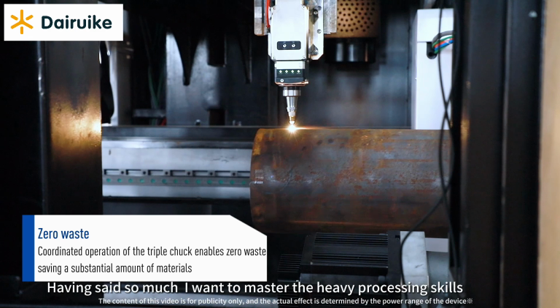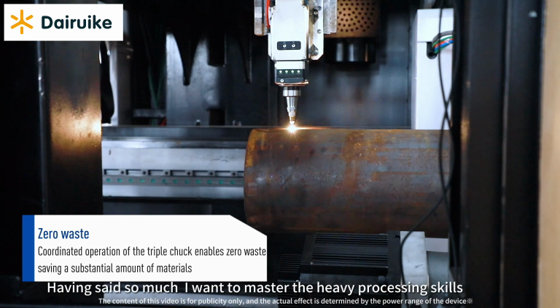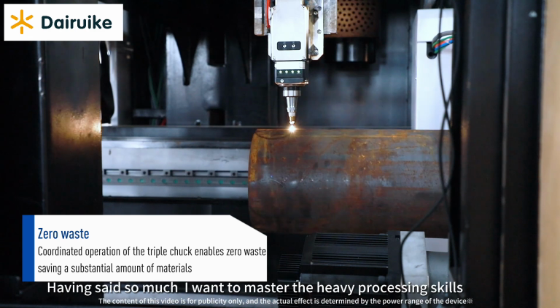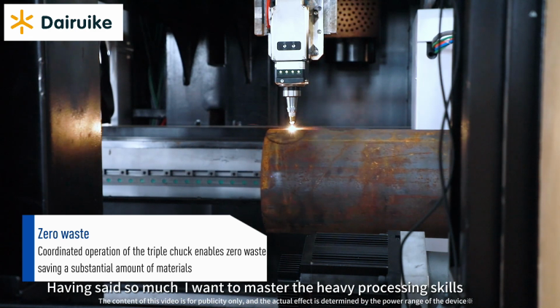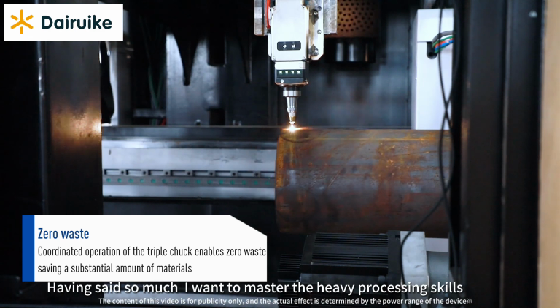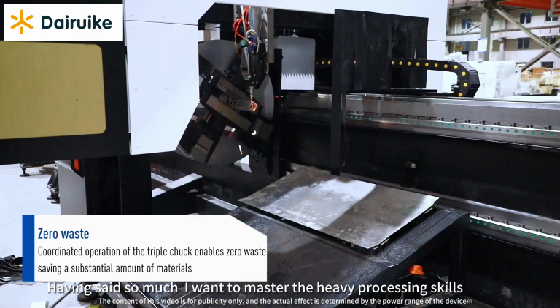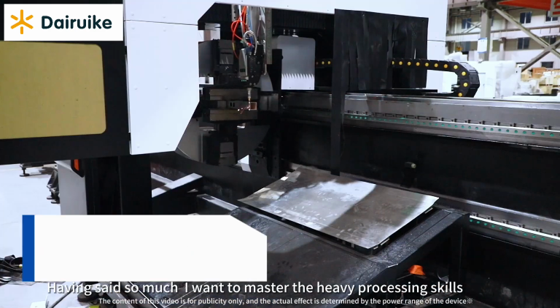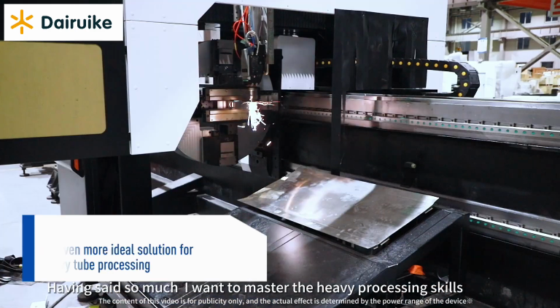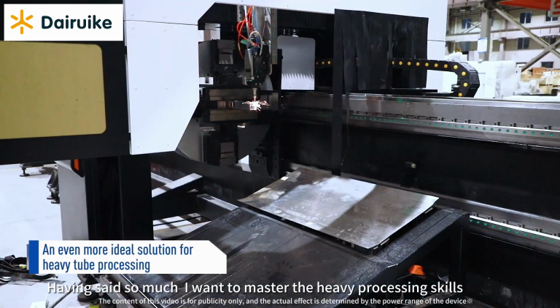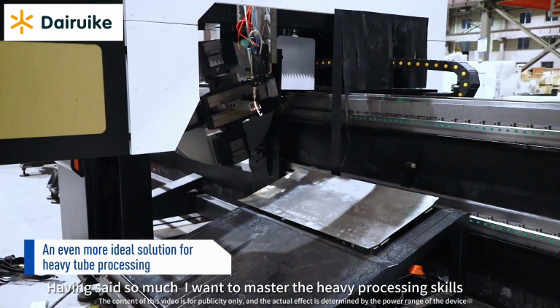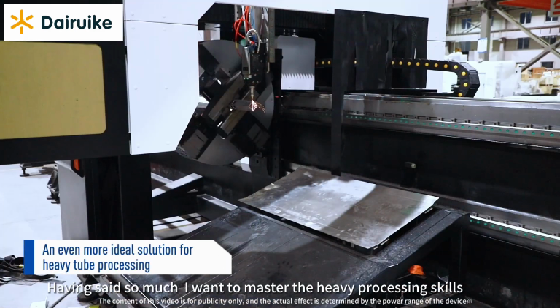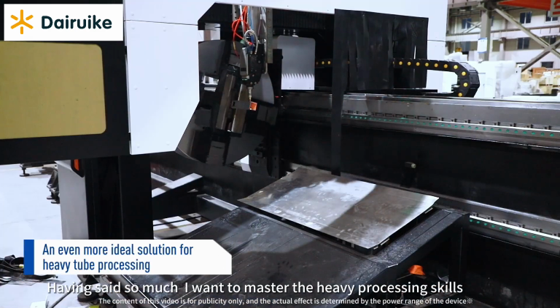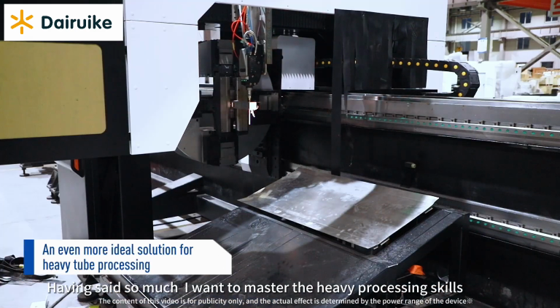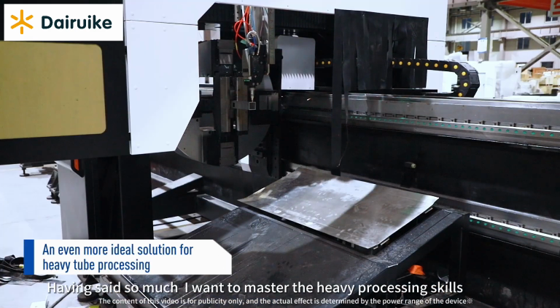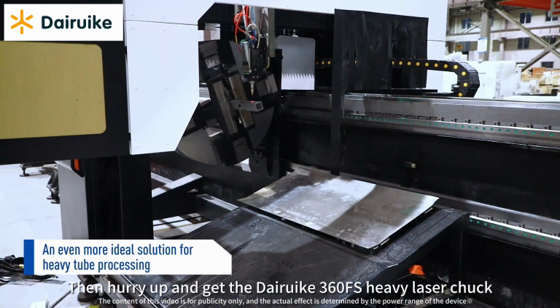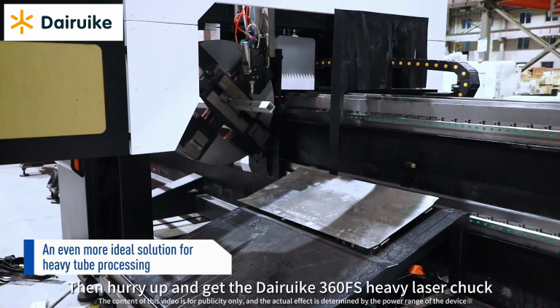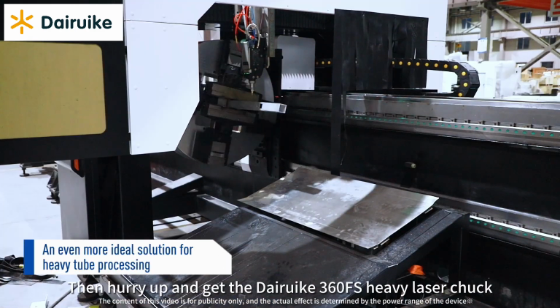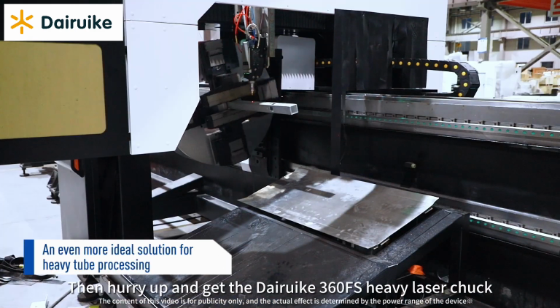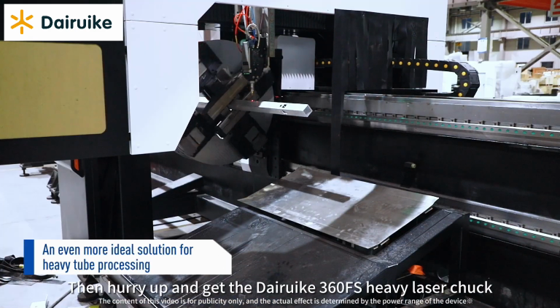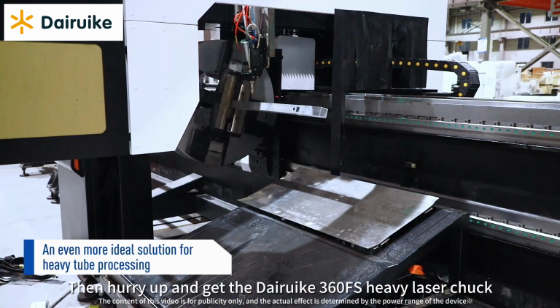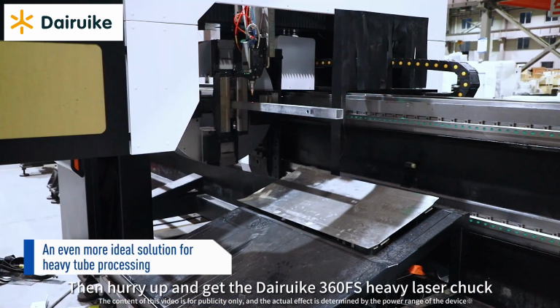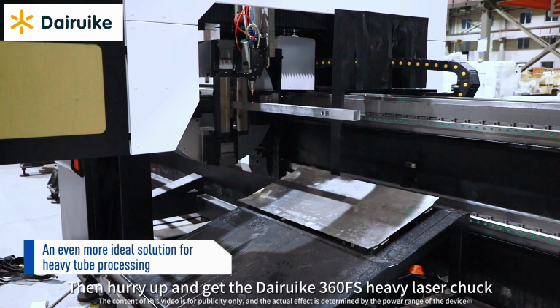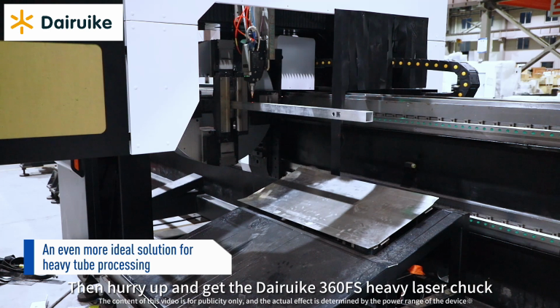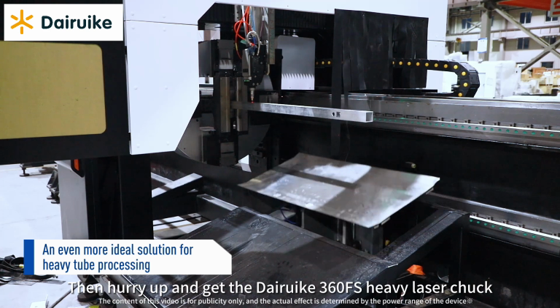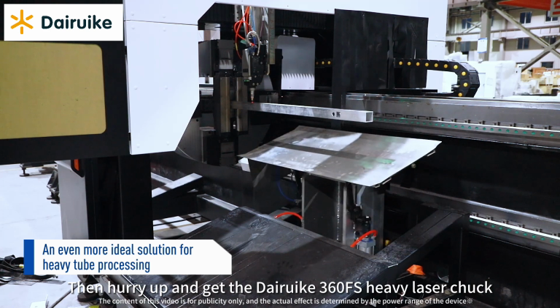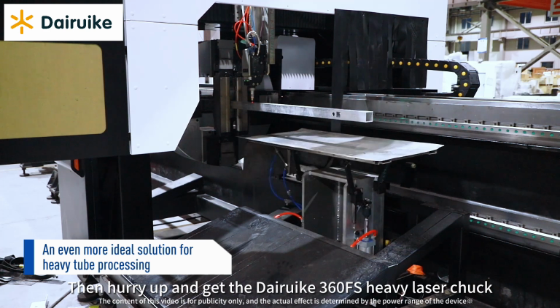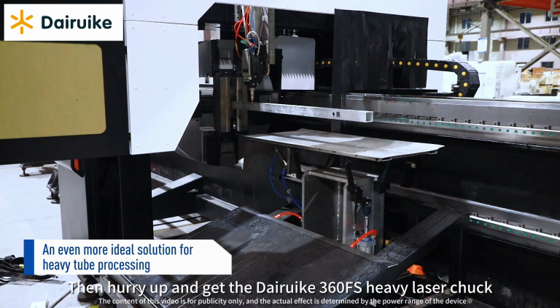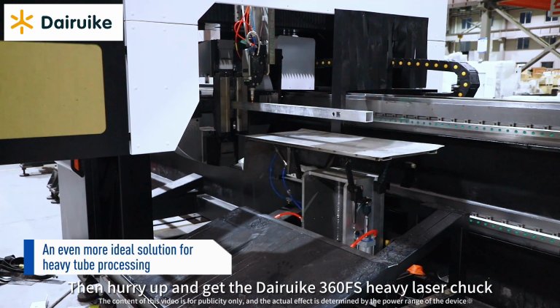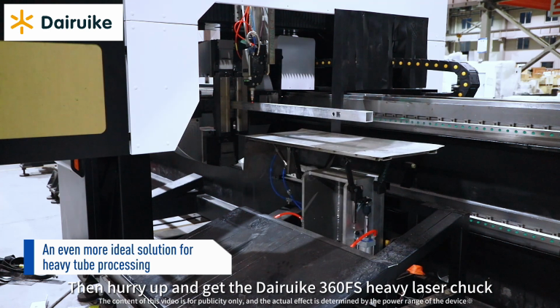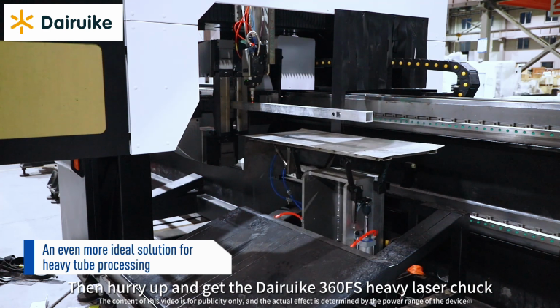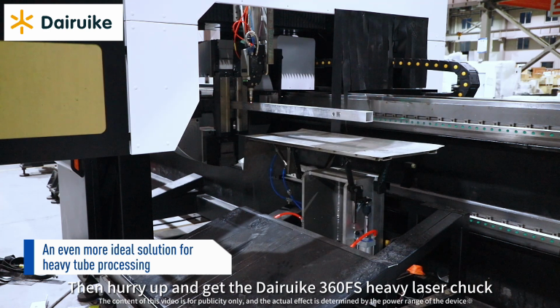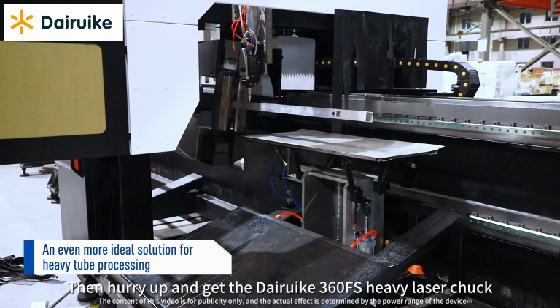Having said so much, if you want to master heavy tube processing, hurry up and get the Direka 360 FS Heavy Laser Chuck.